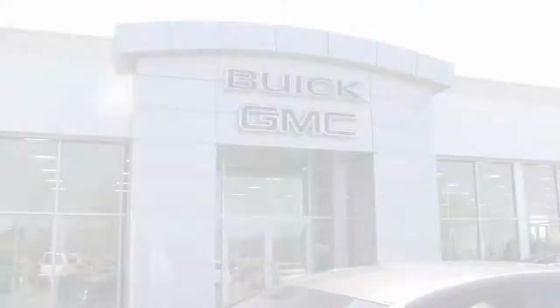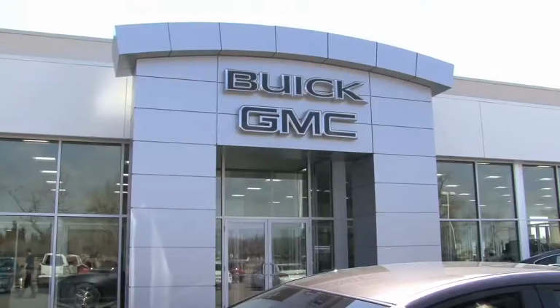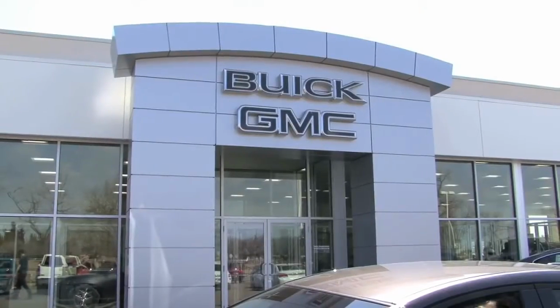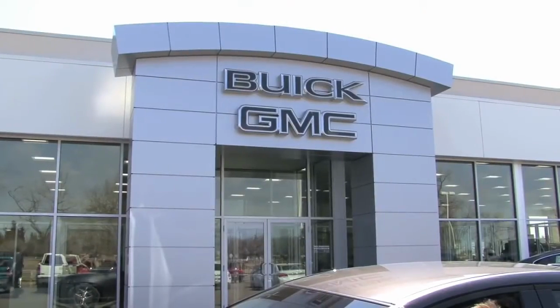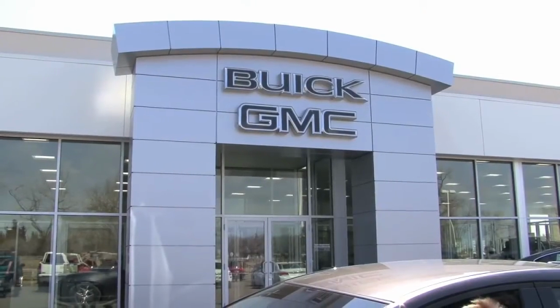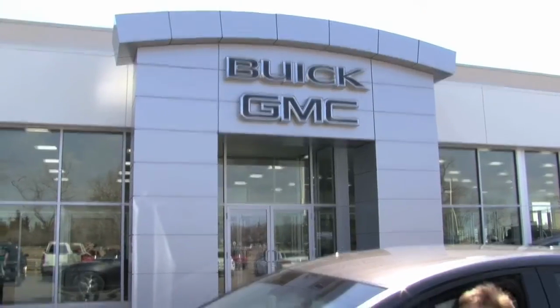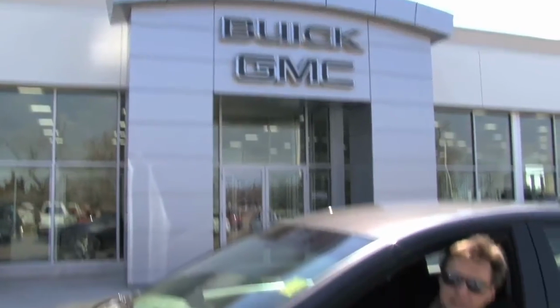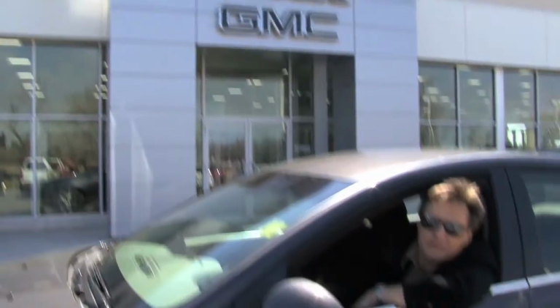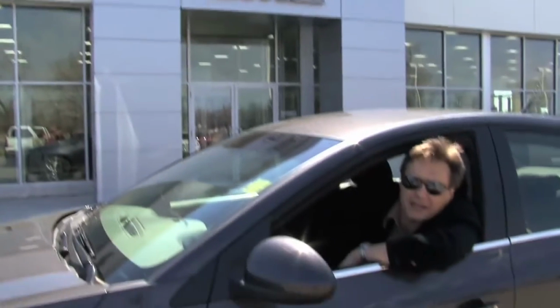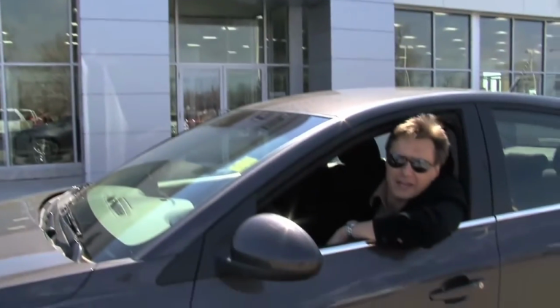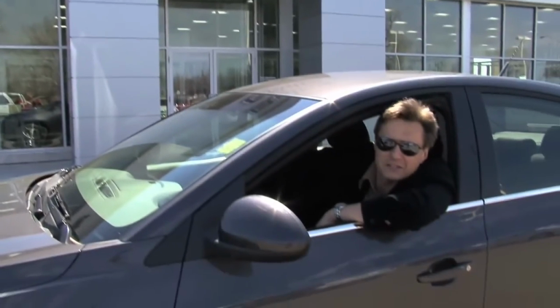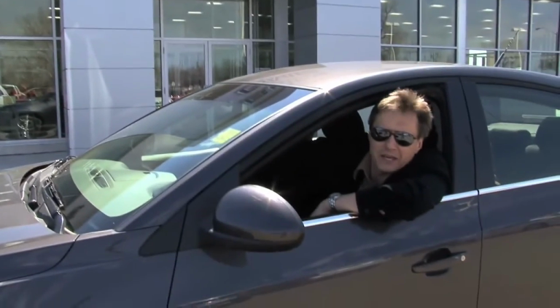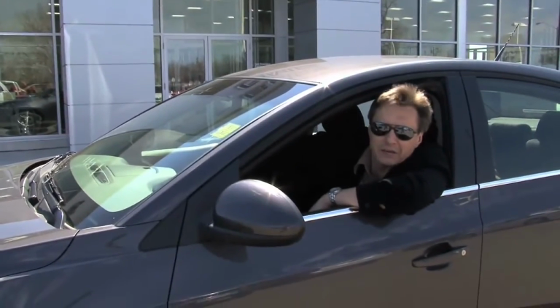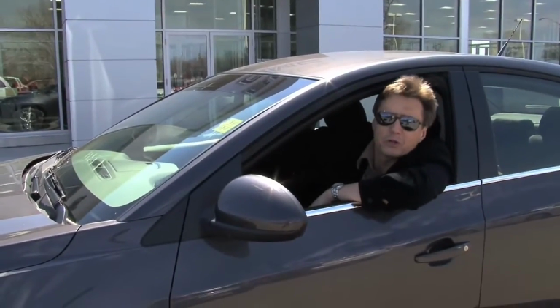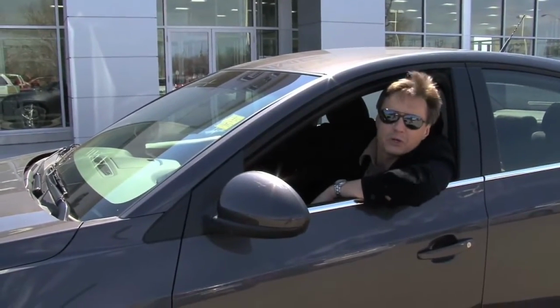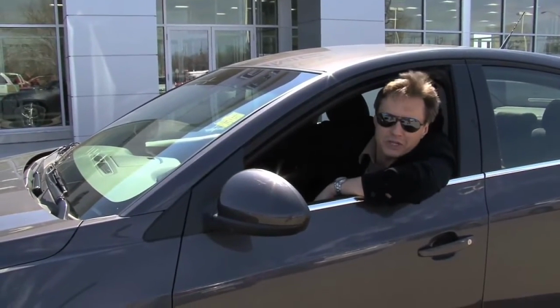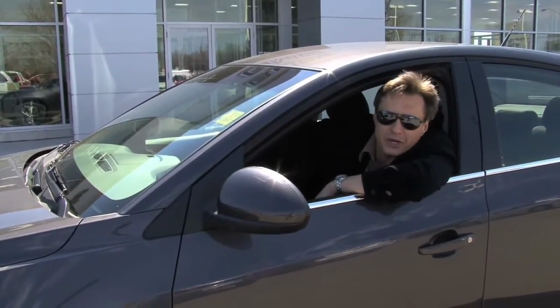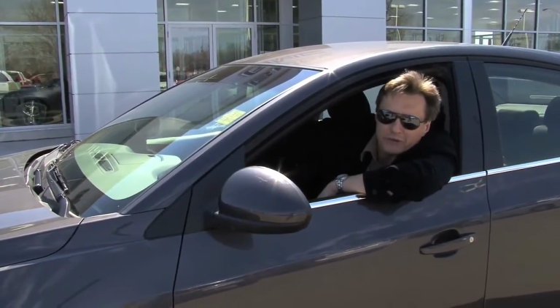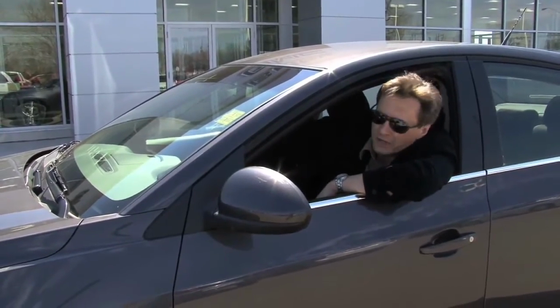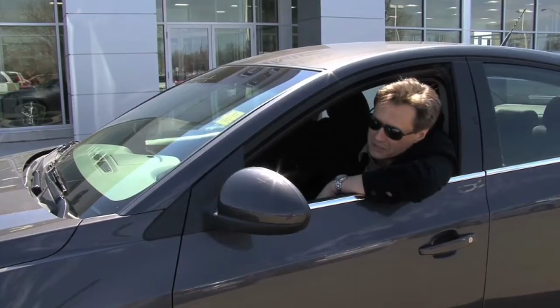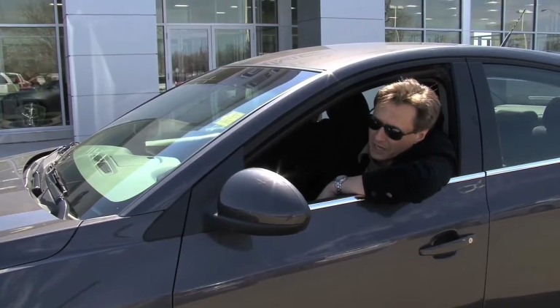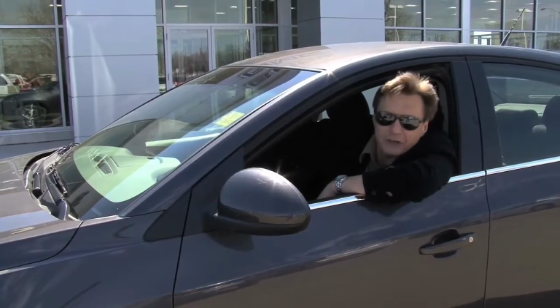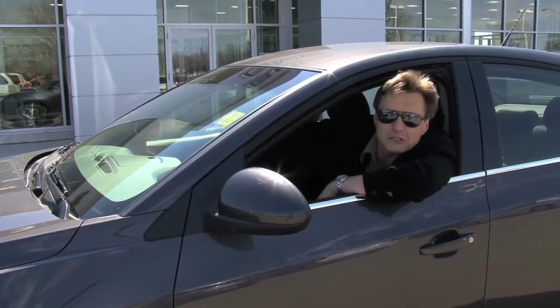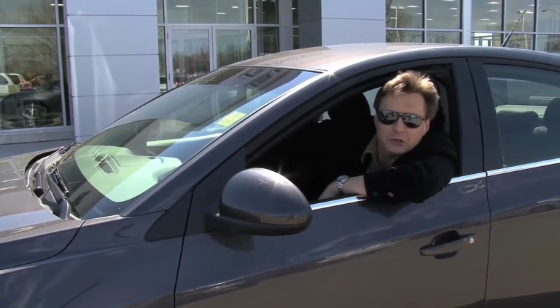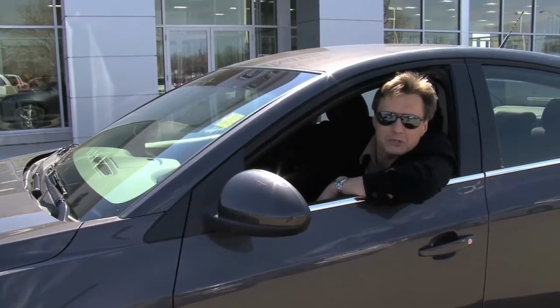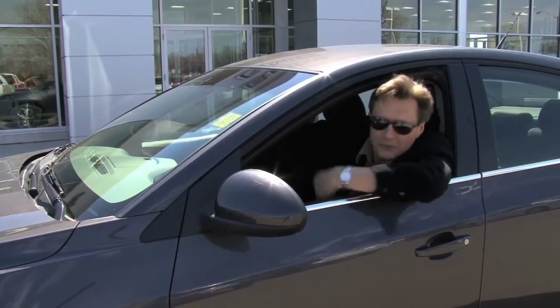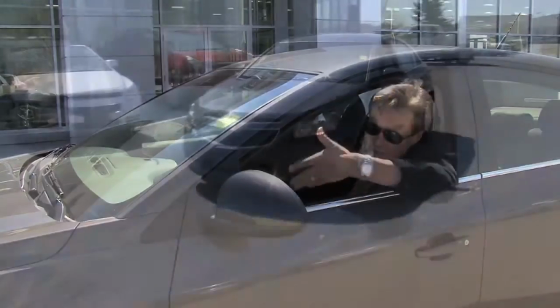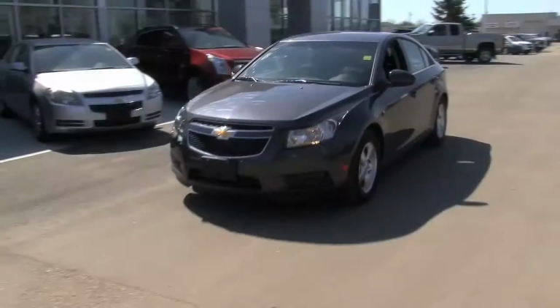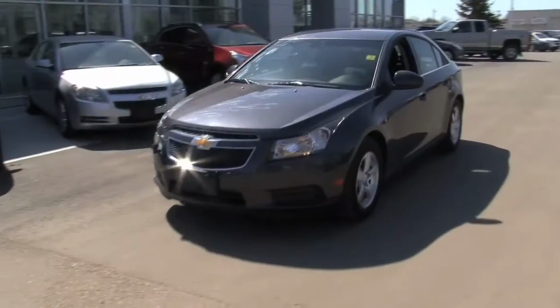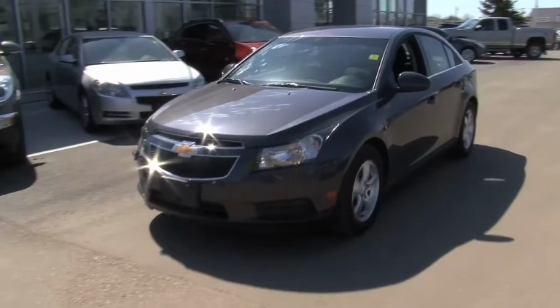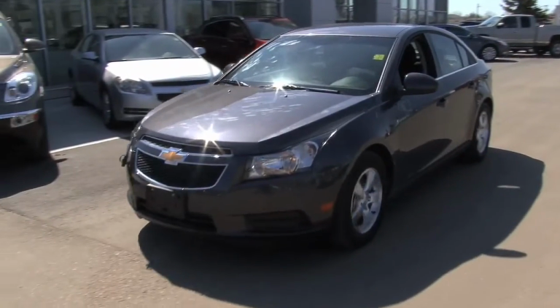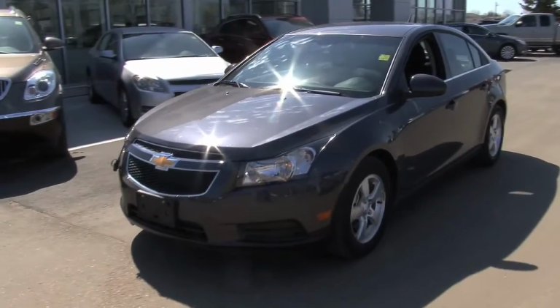So pull into Murray Chev Cadillac today and book your test drive to see how fun it is to cruise in this new Chev Cruze.